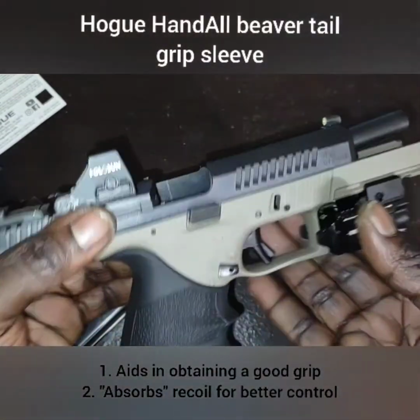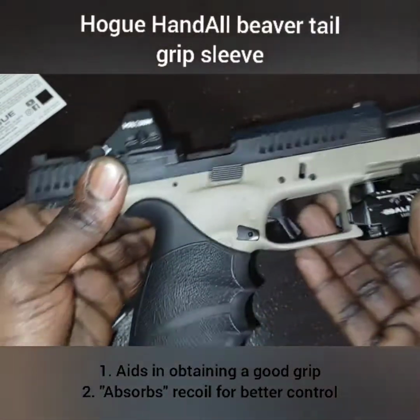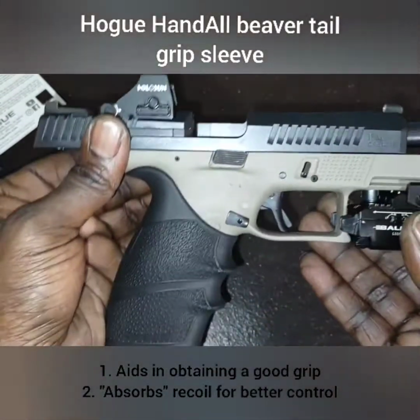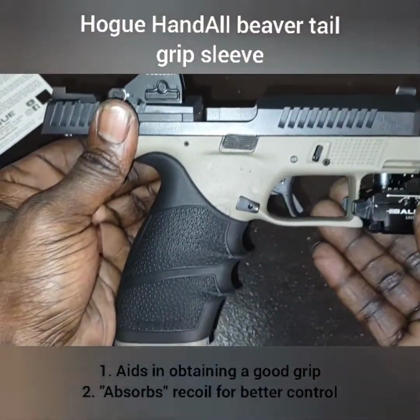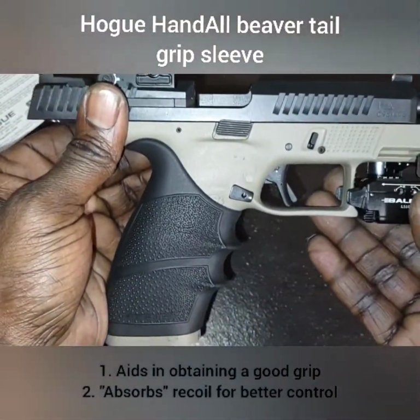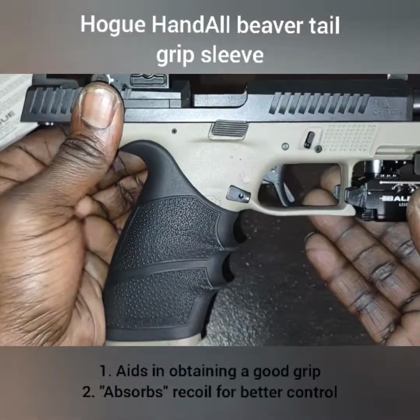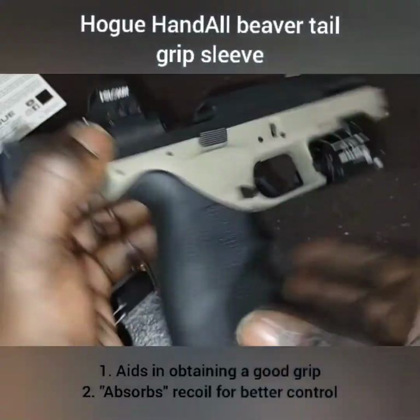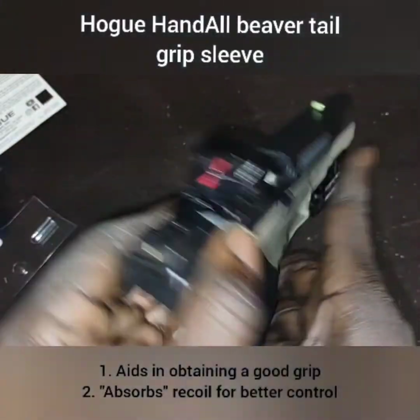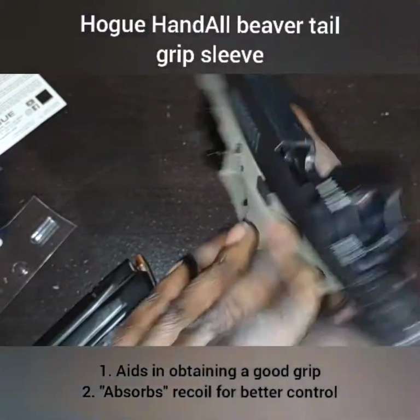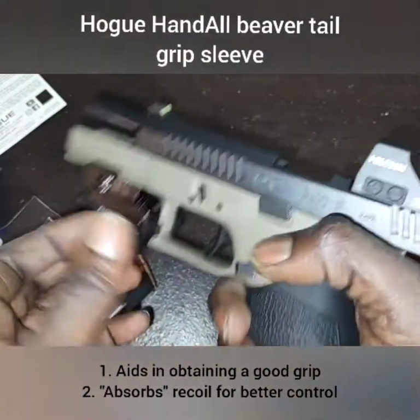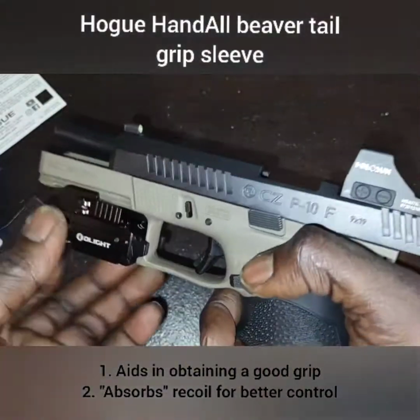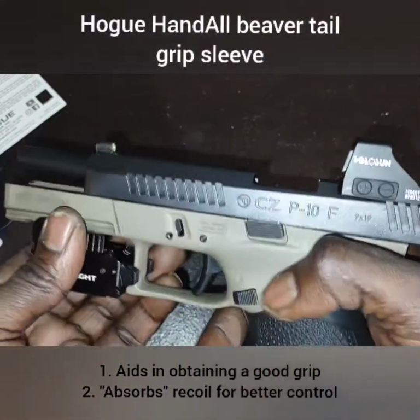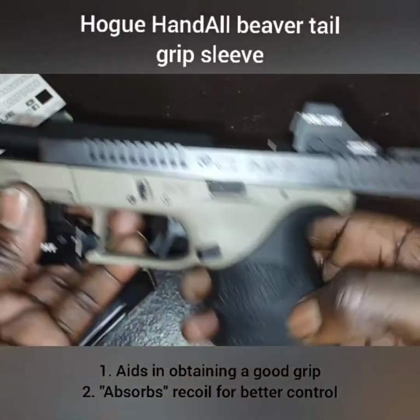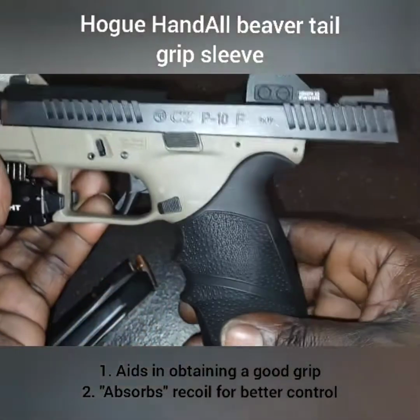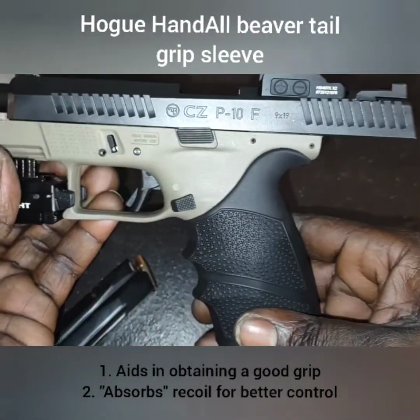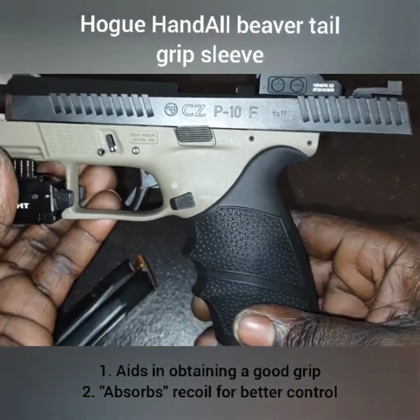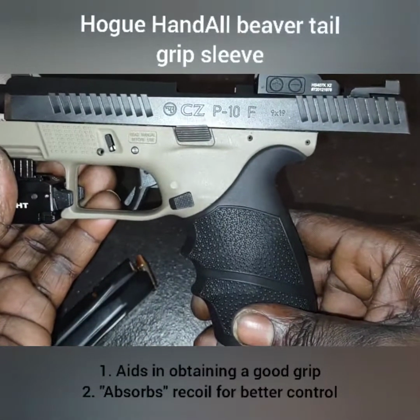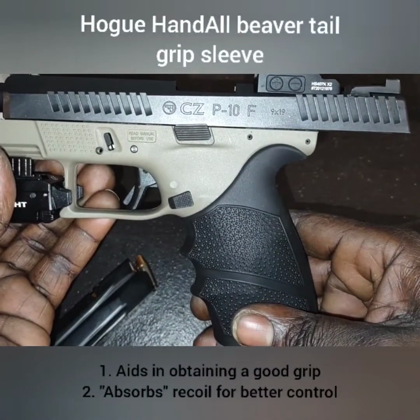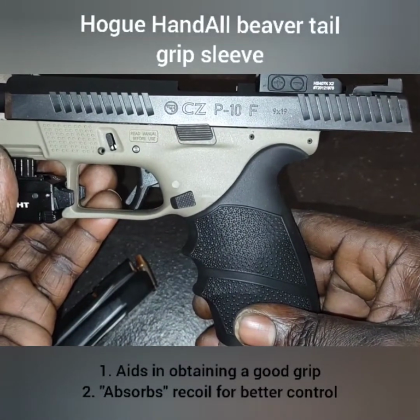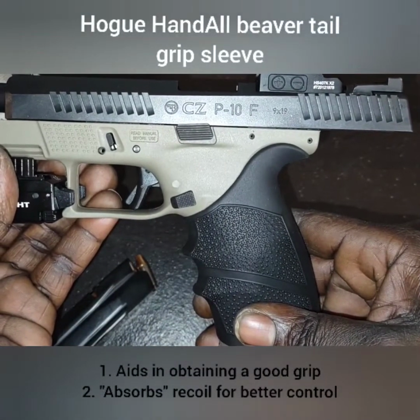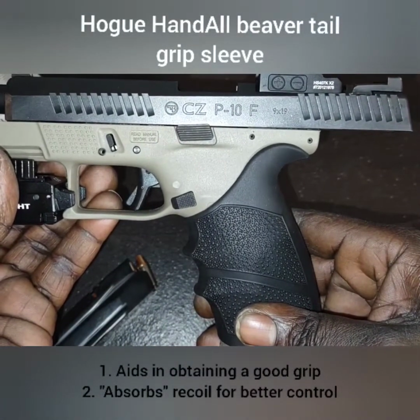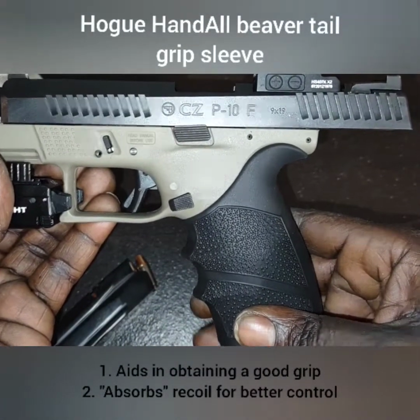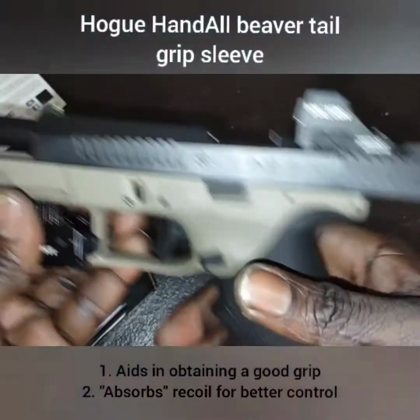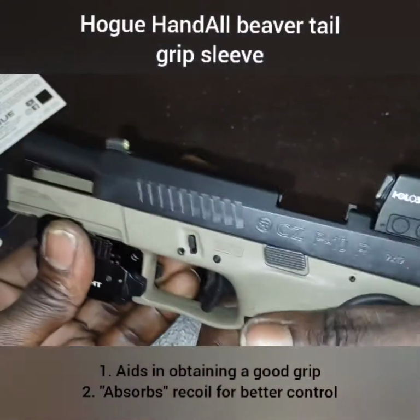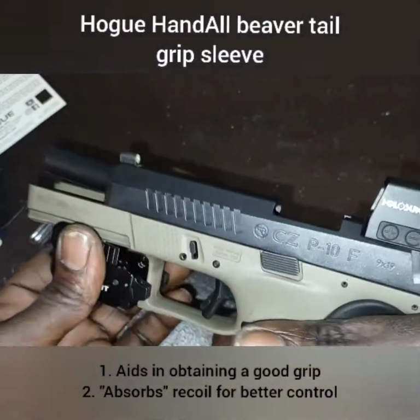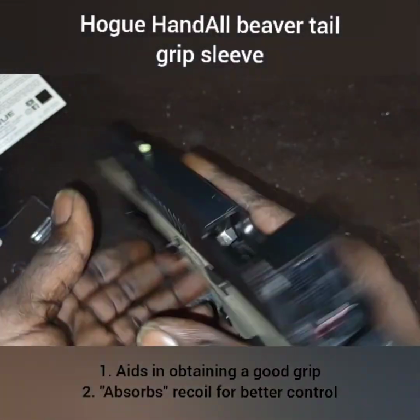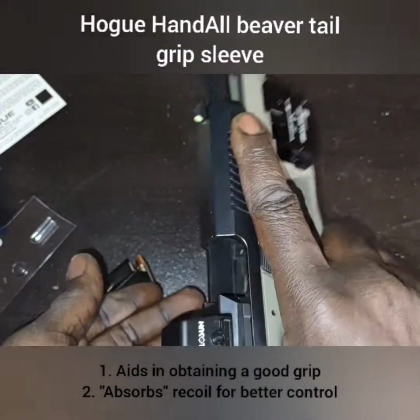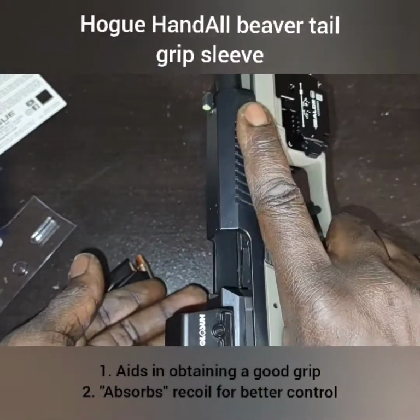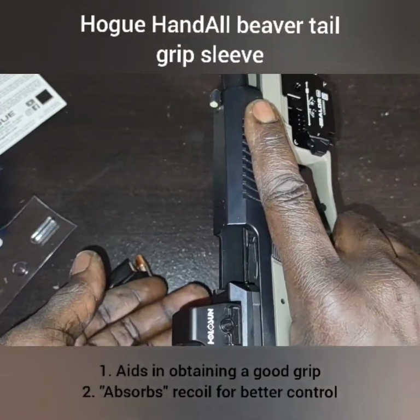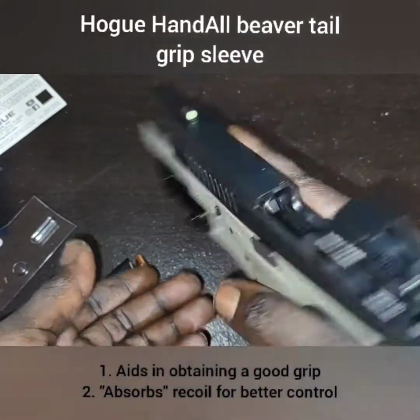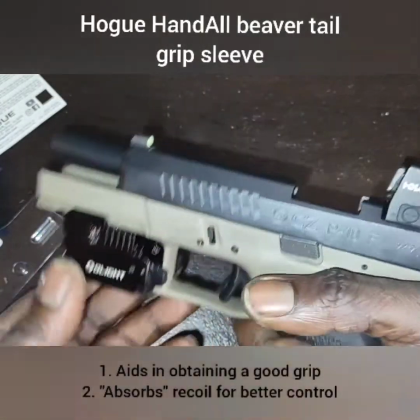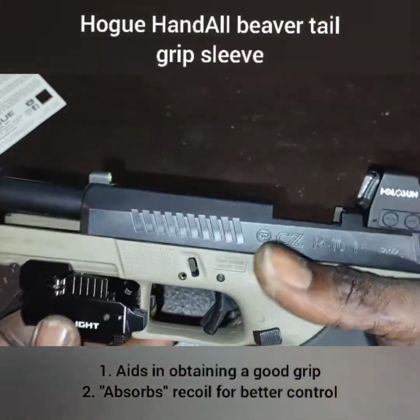I just wanted to show it to y'all. It's back on the CZ P10F — this is what we're running for EDC right now.